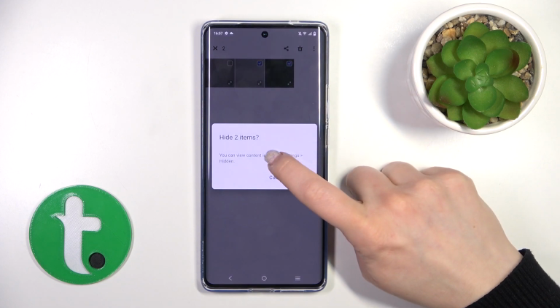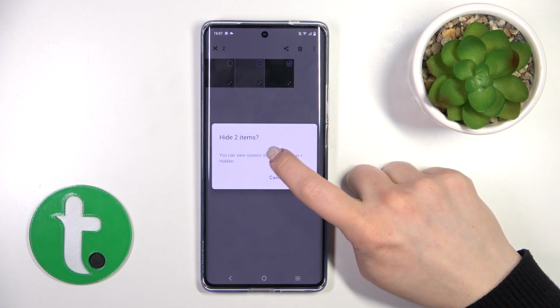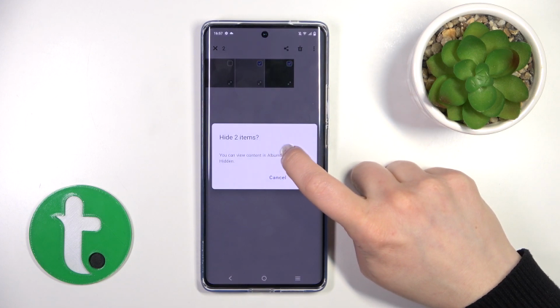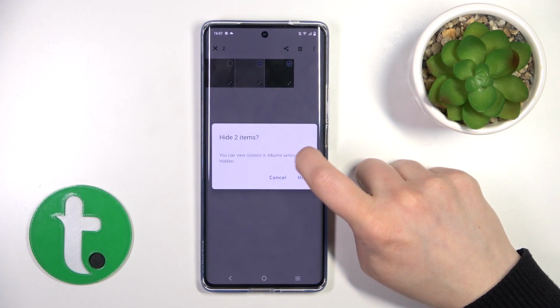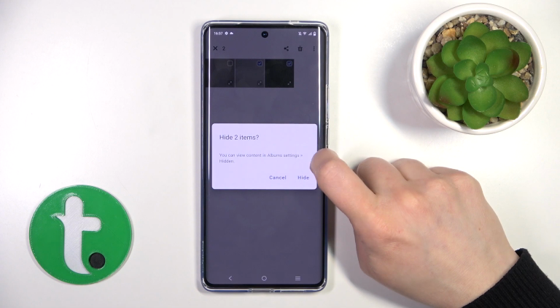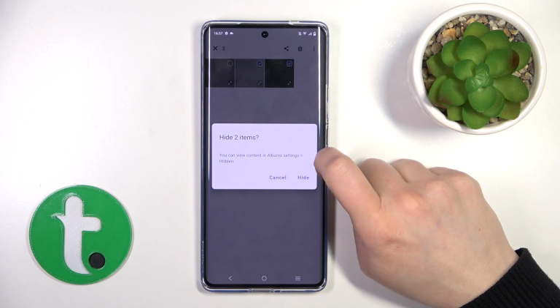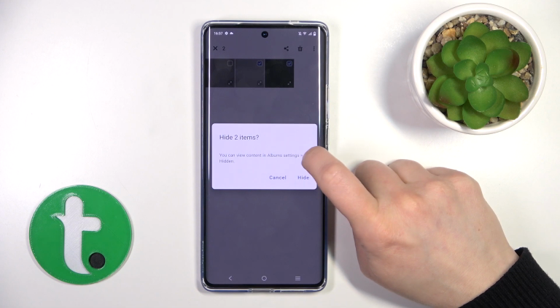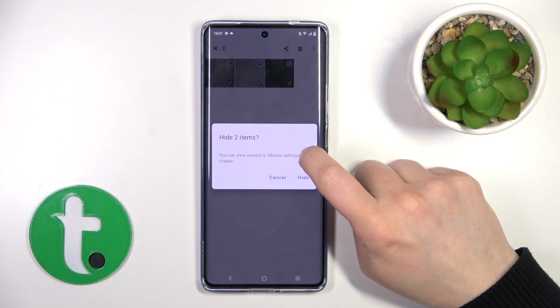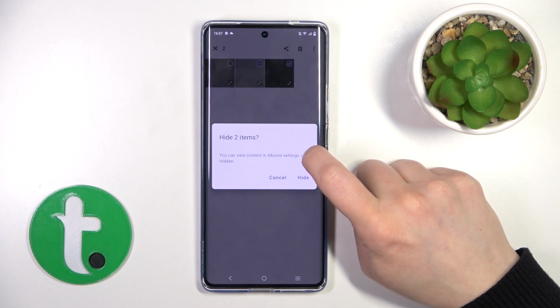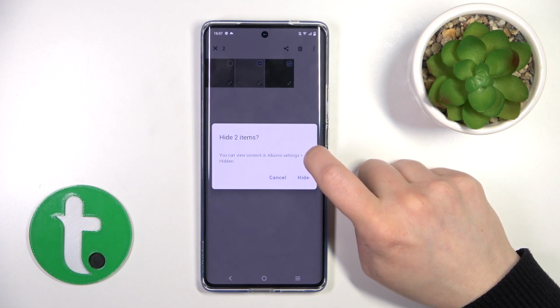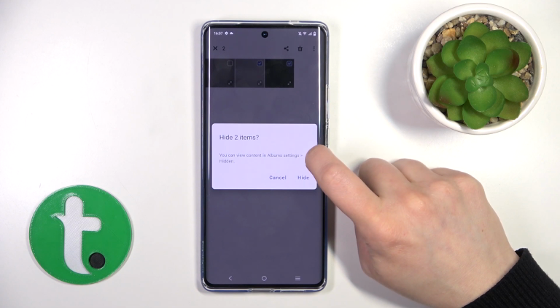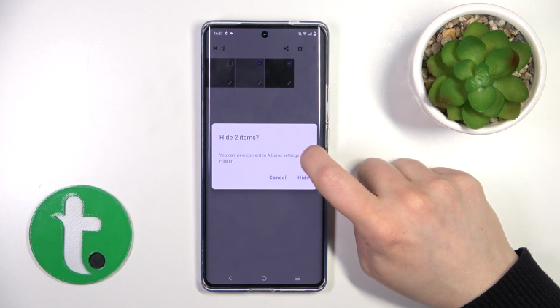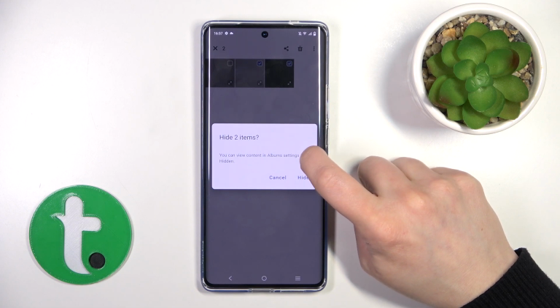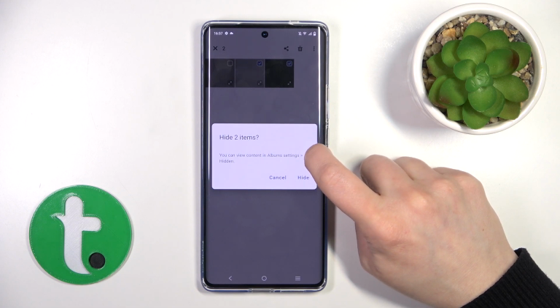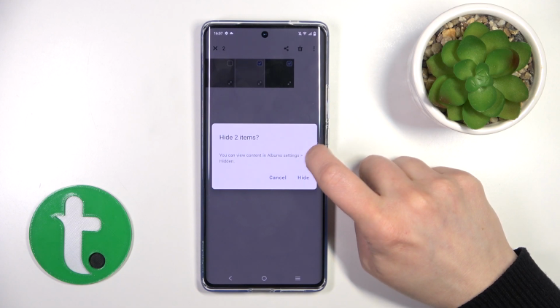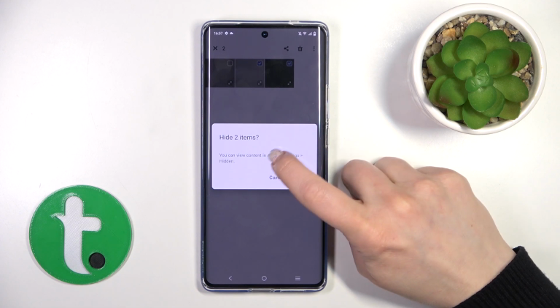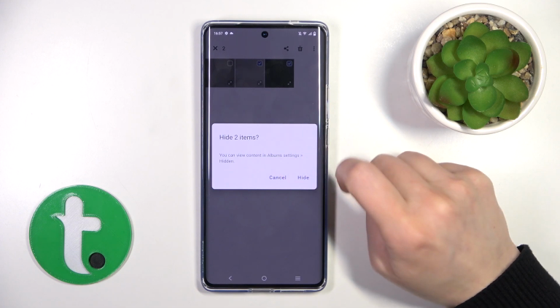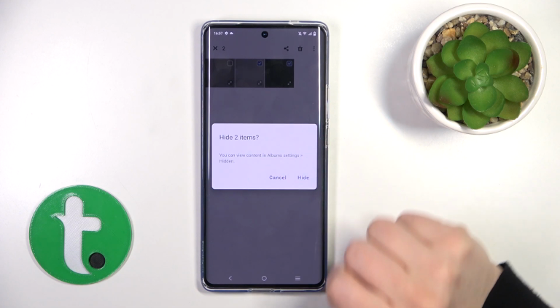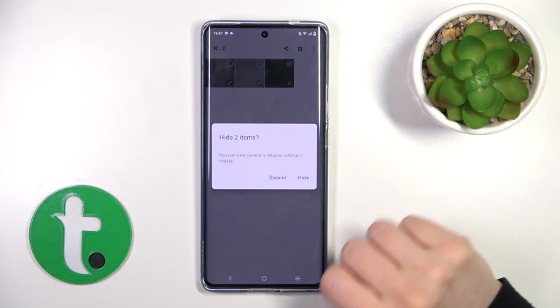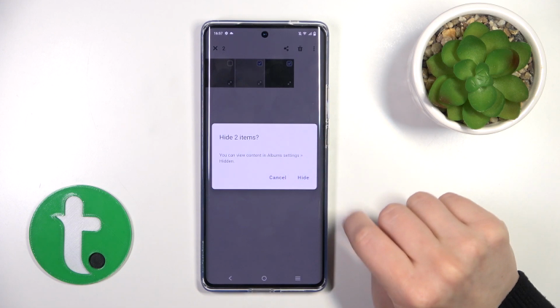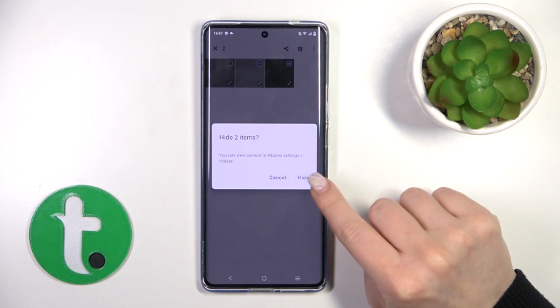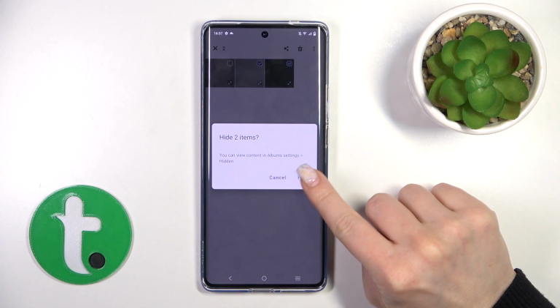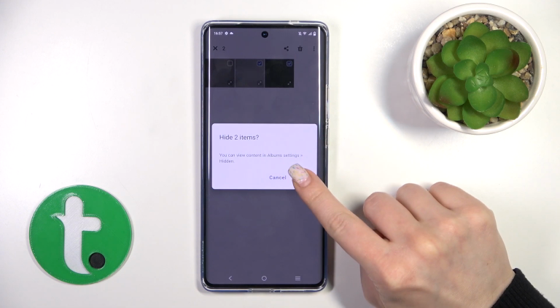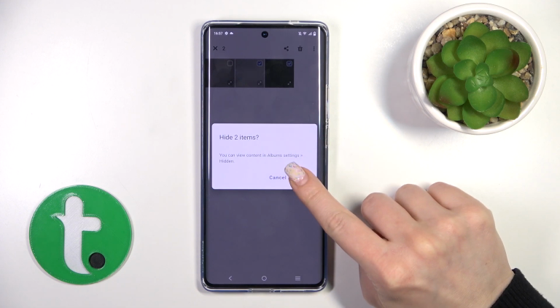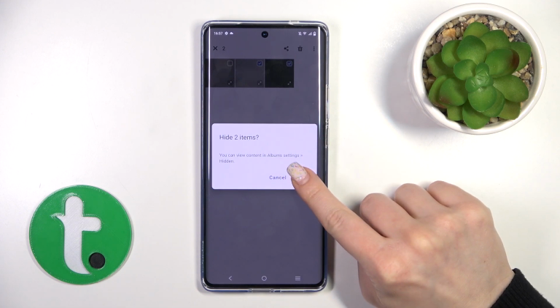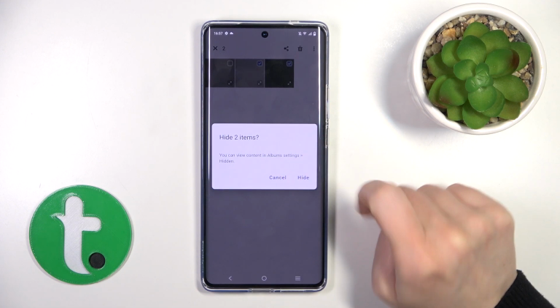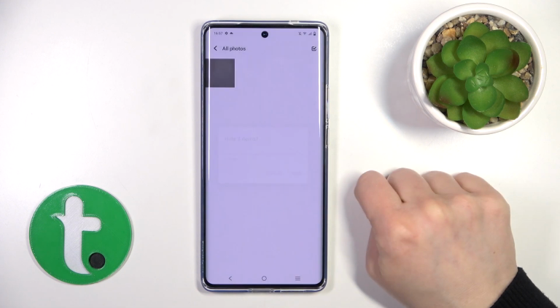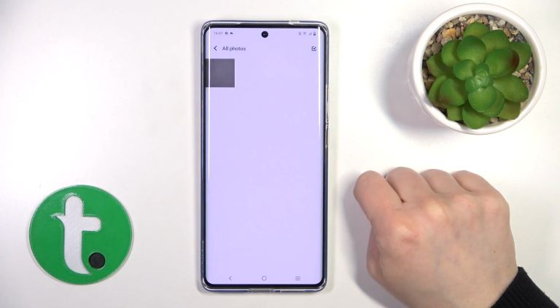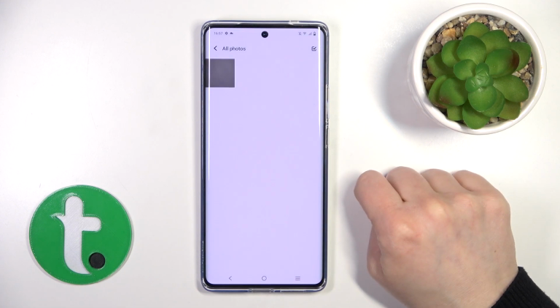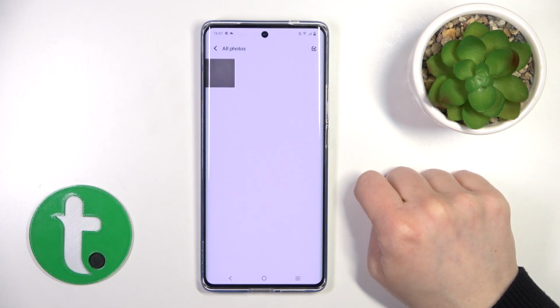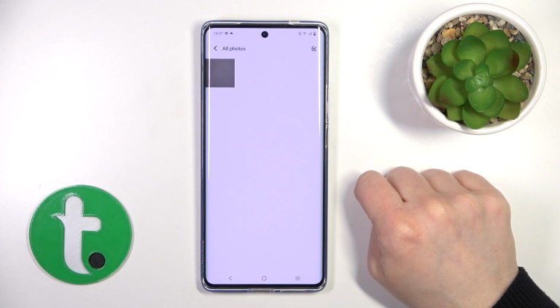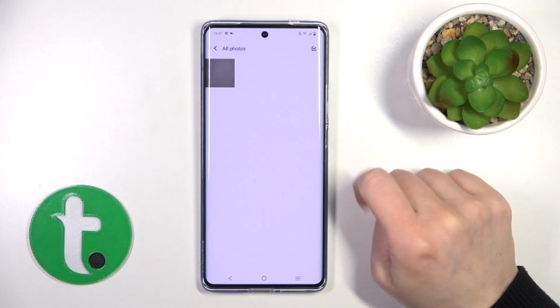You can access this option in album settings and in items. Click here to hide.